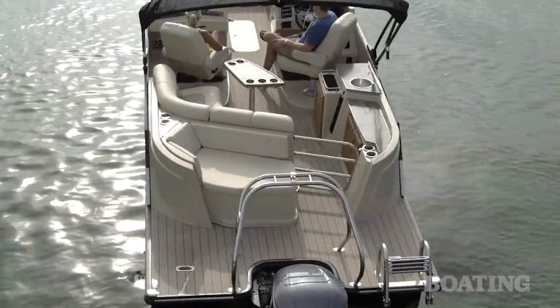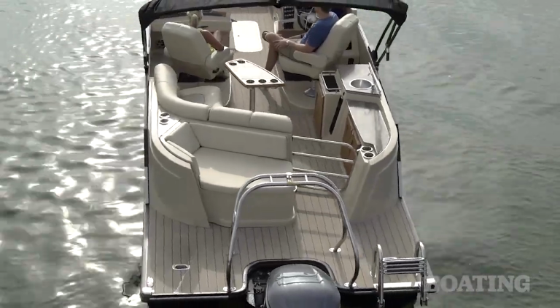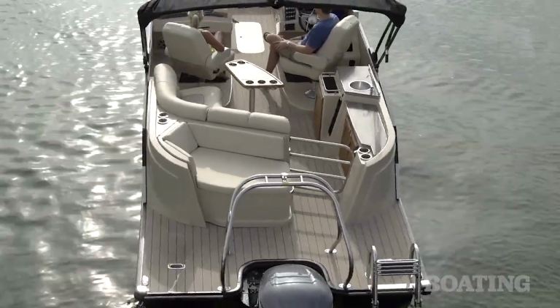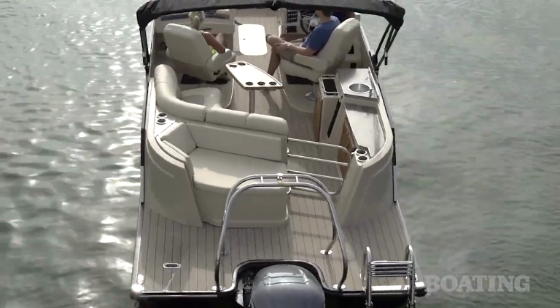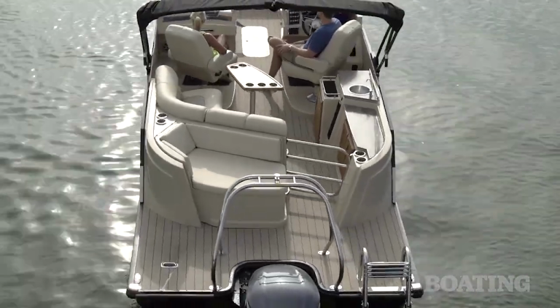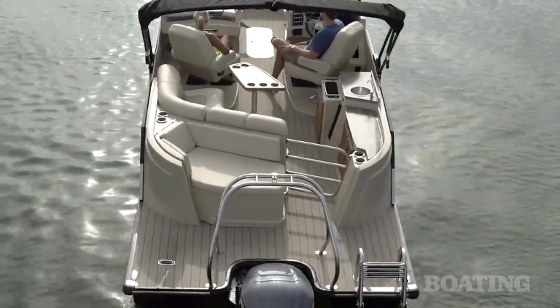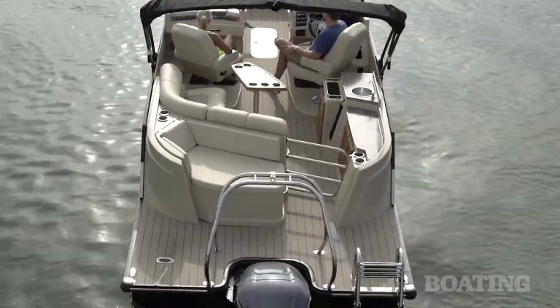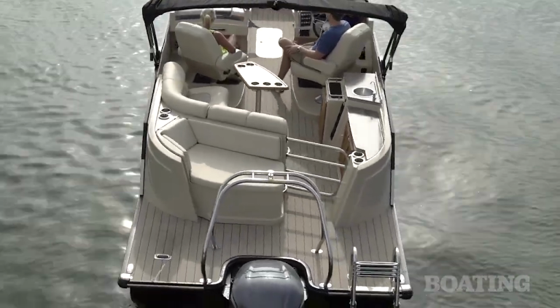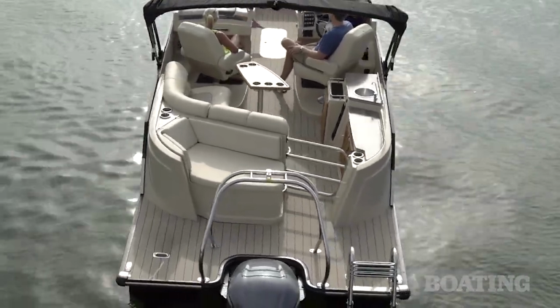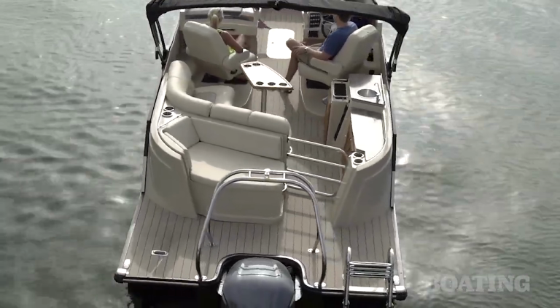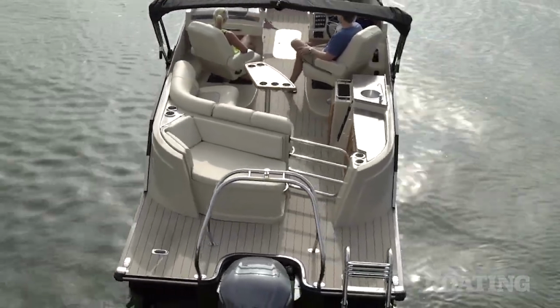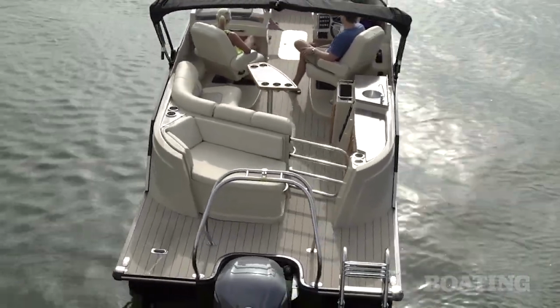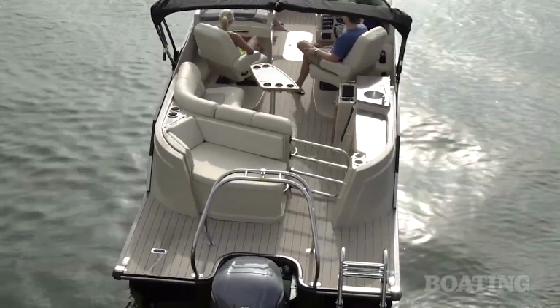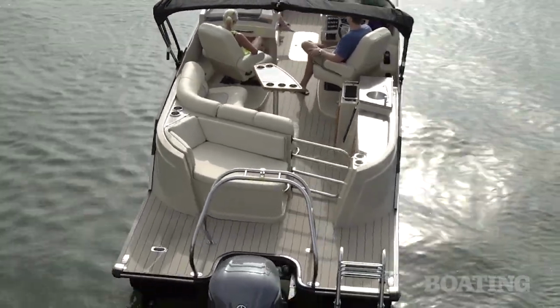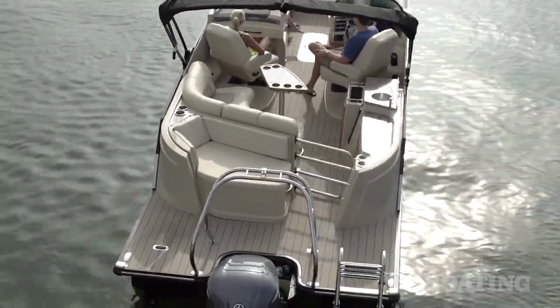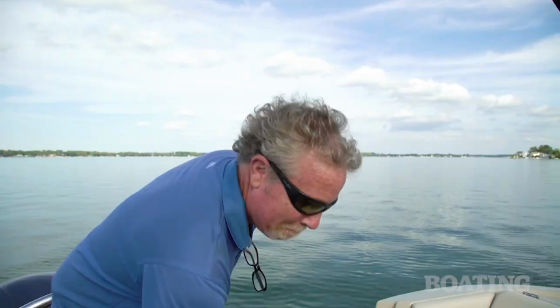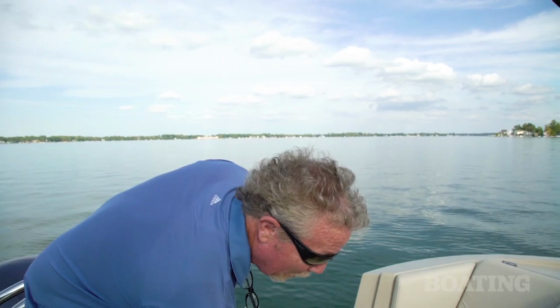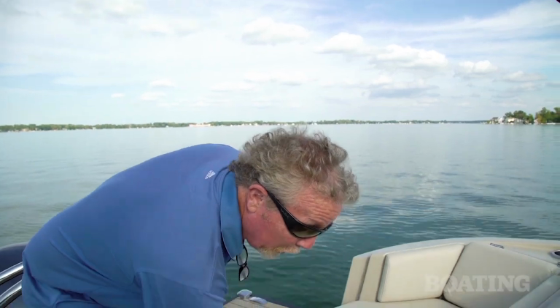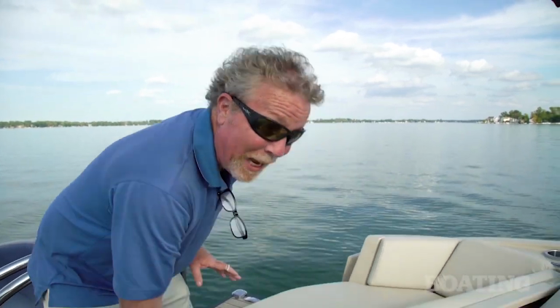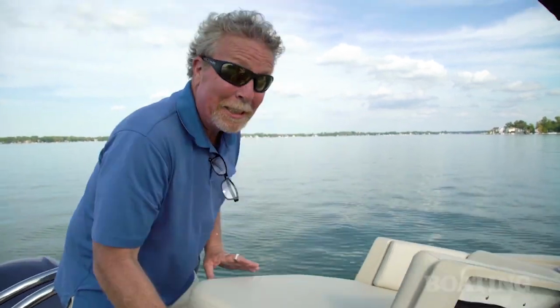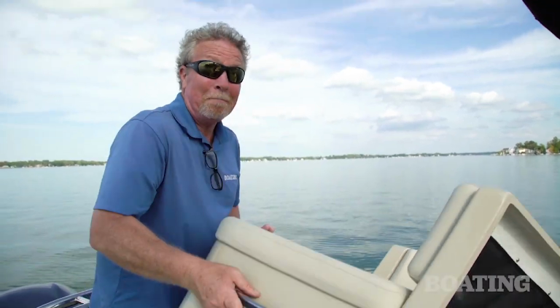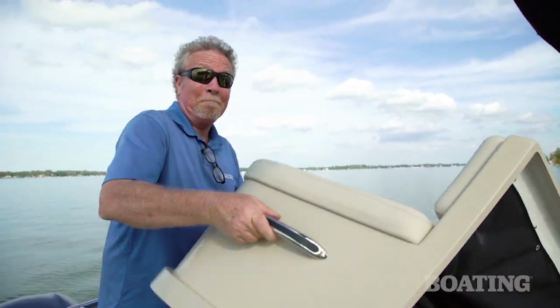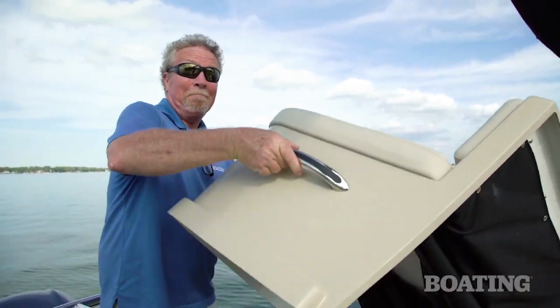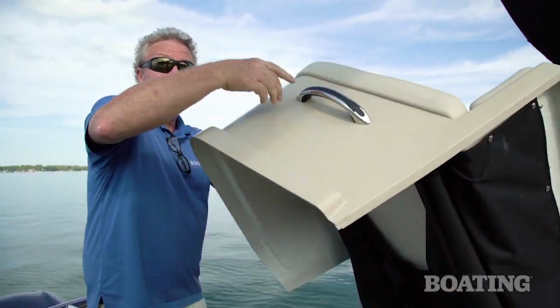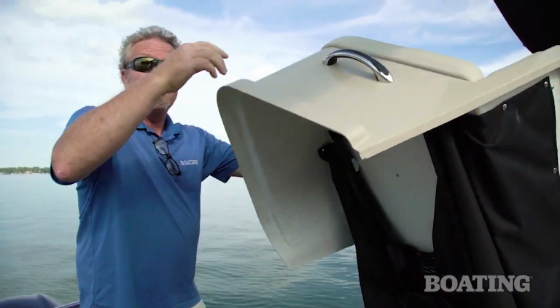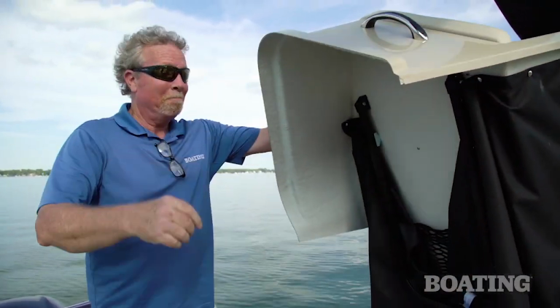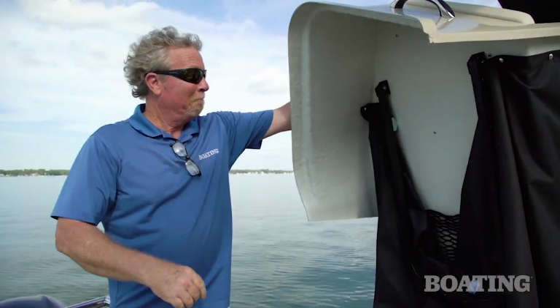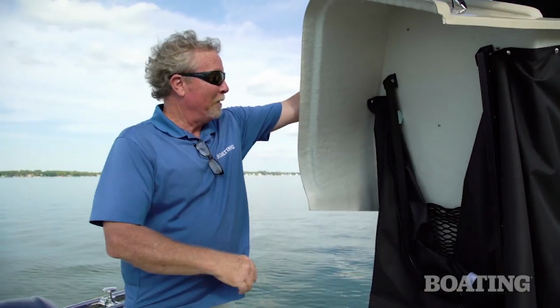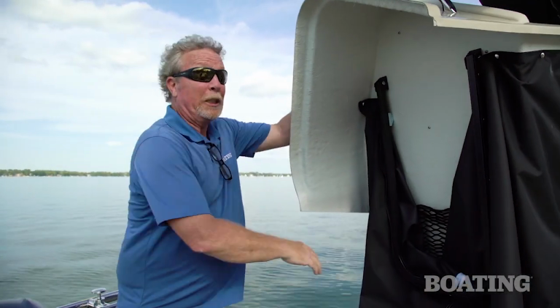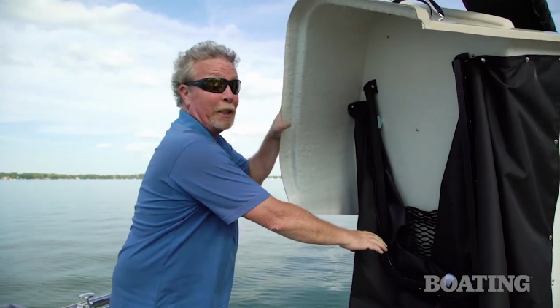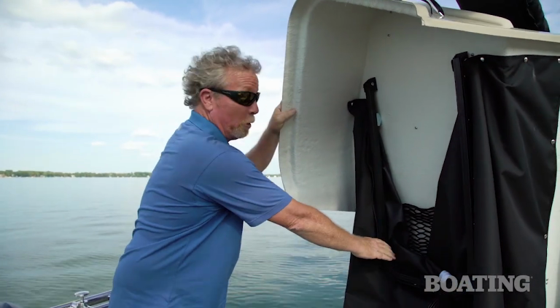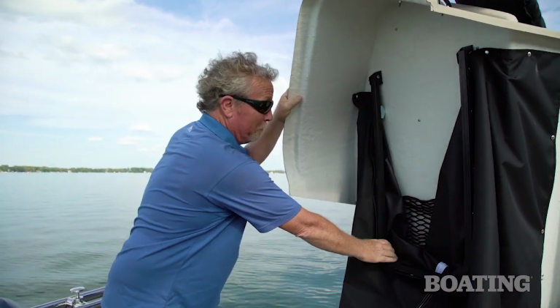And inside, it hides a great surprise. You guessed it — a changing room.